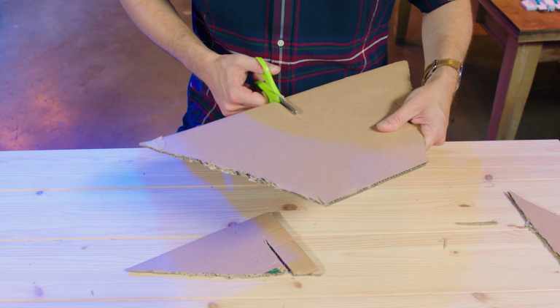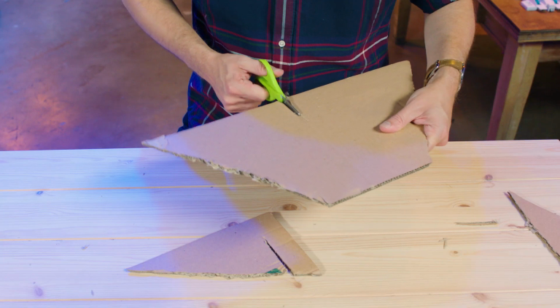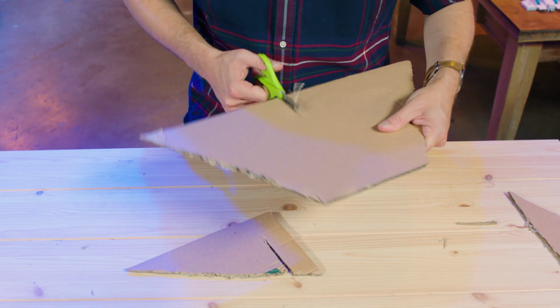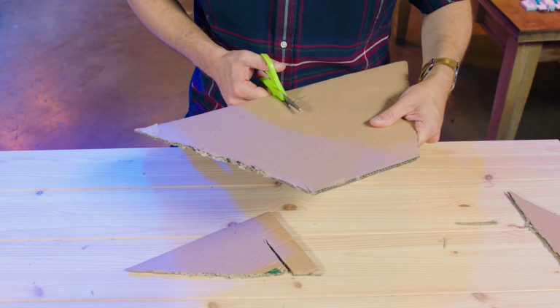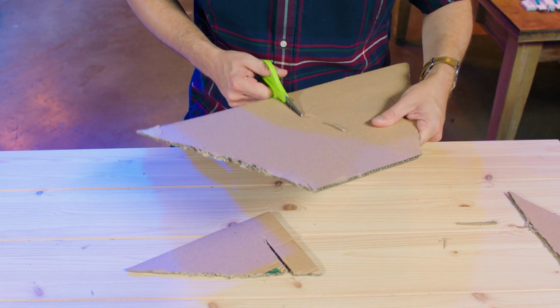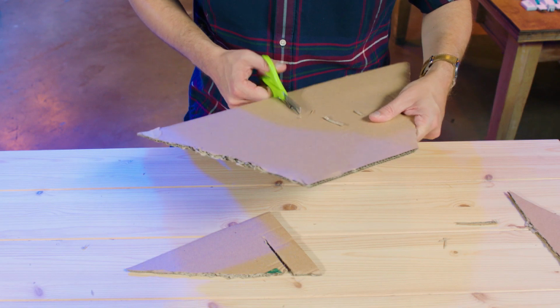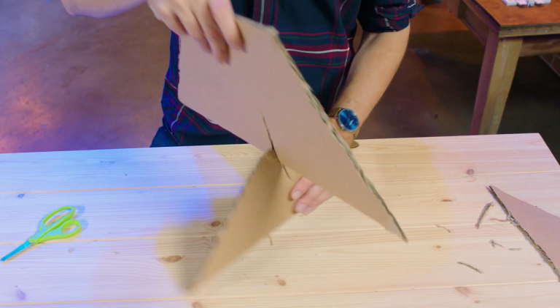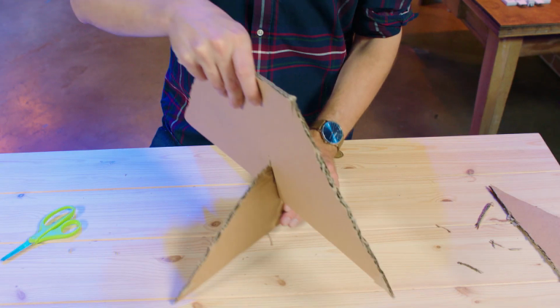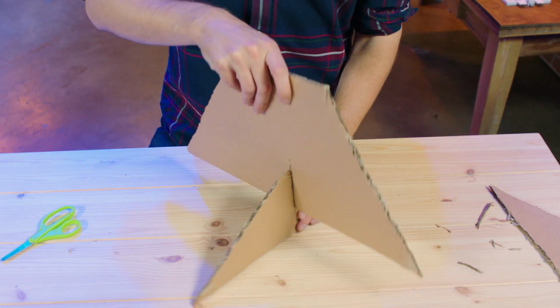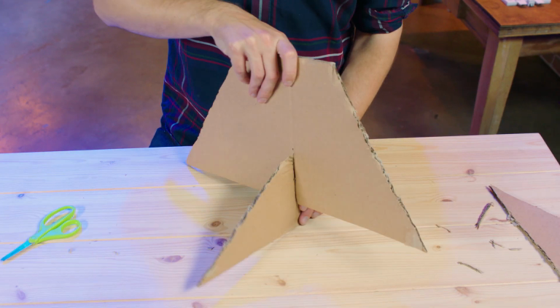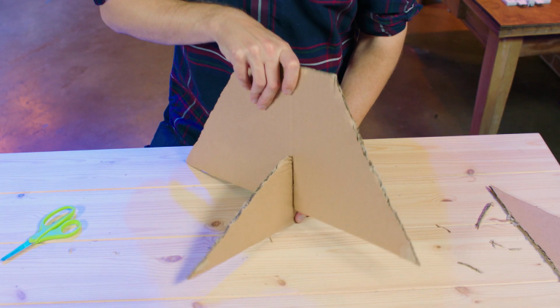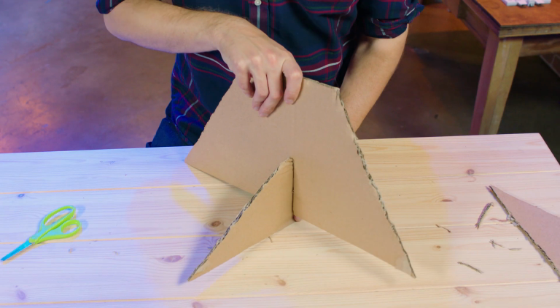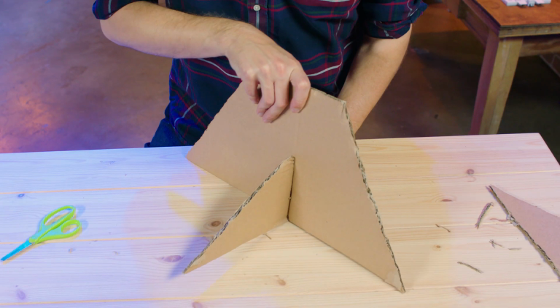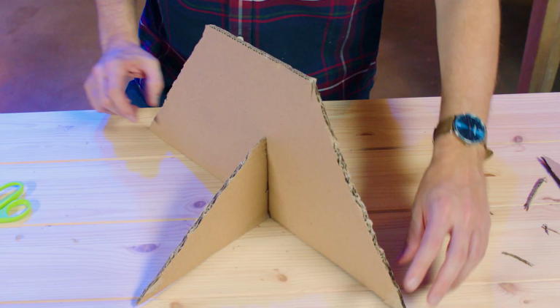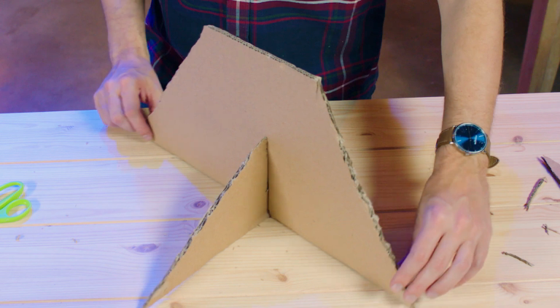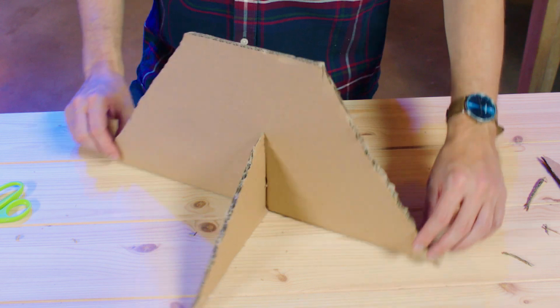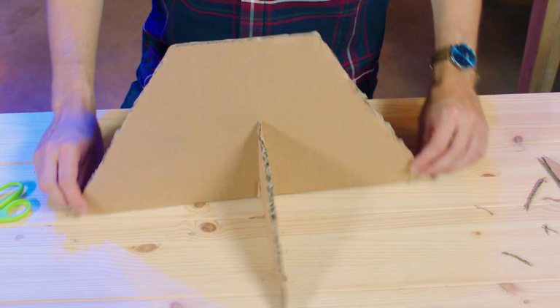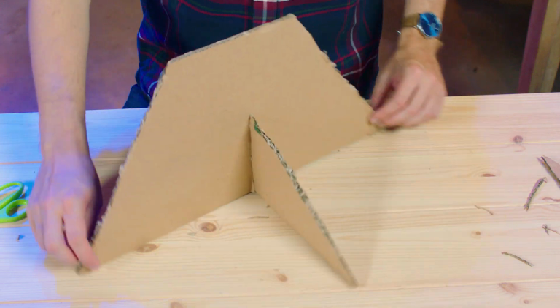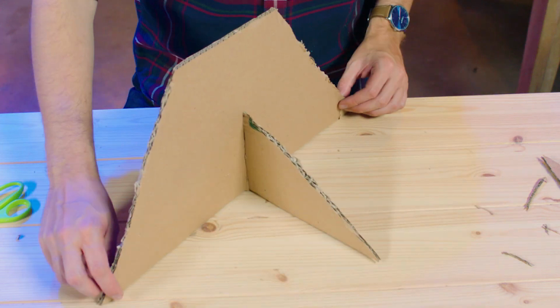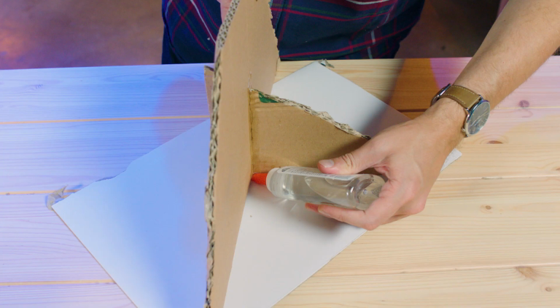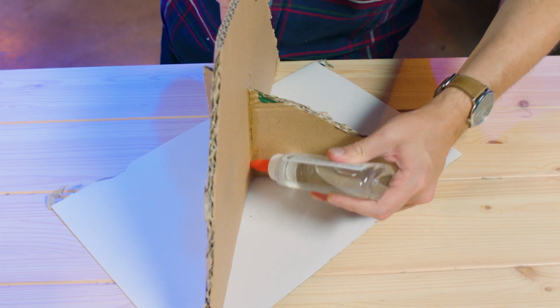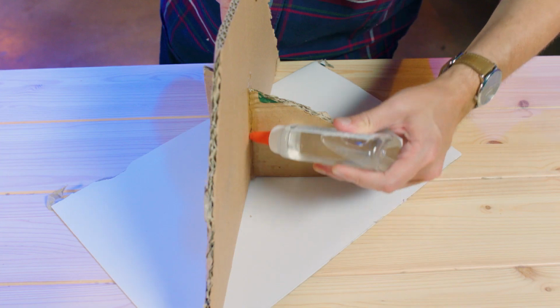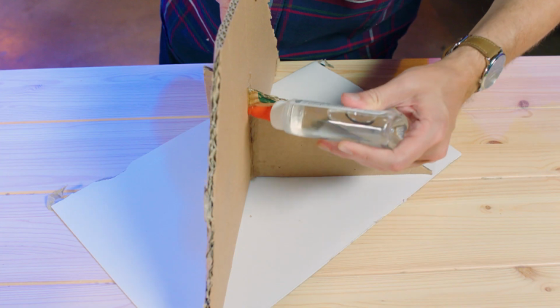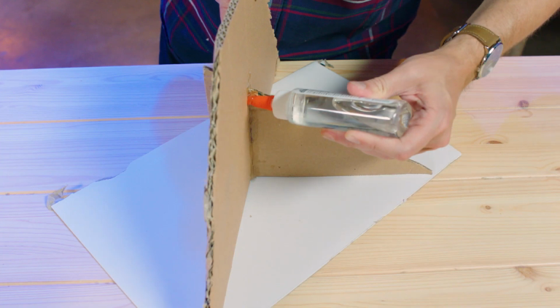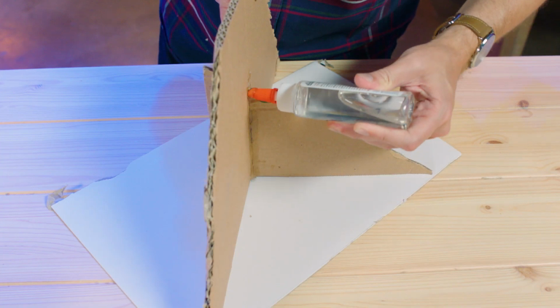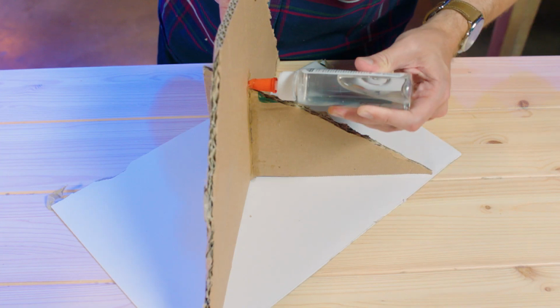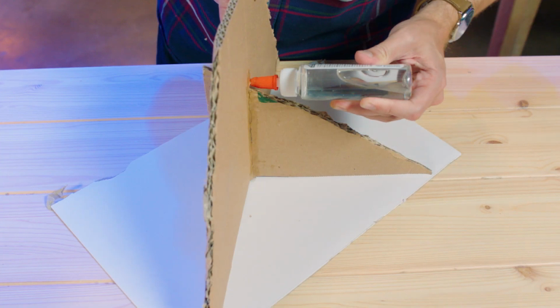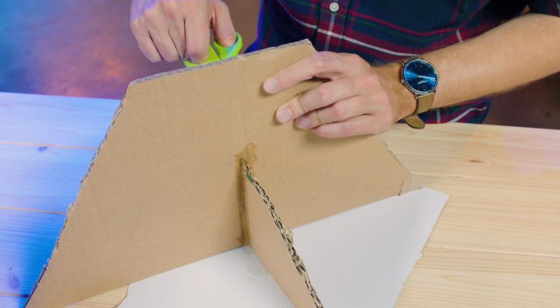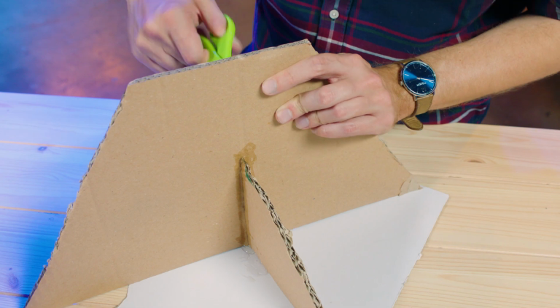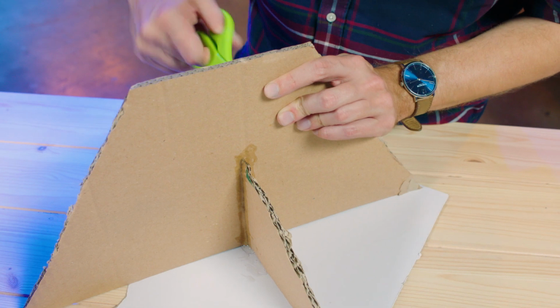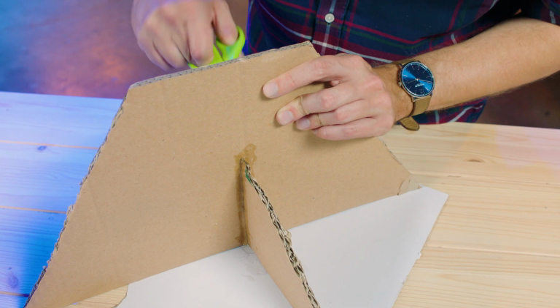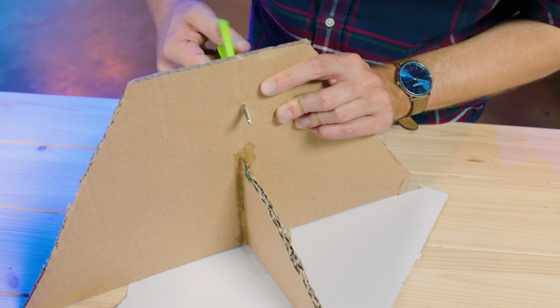And once you have those slices cut, you'll have enough space to stick the two pieces together. You can use glue to make sure it stays extra steady. Poke a hole for the next step.